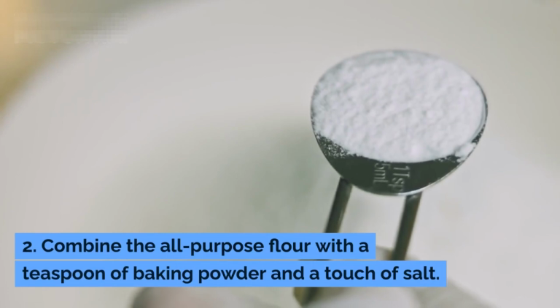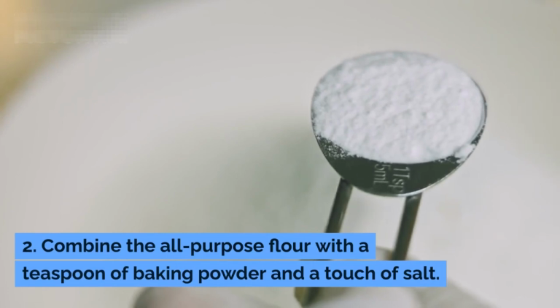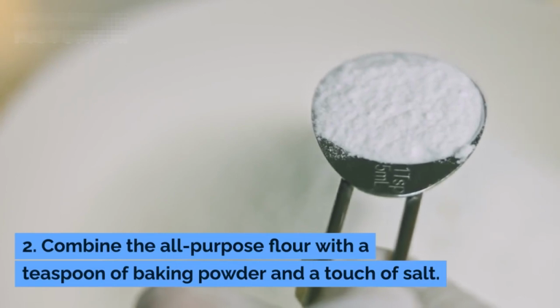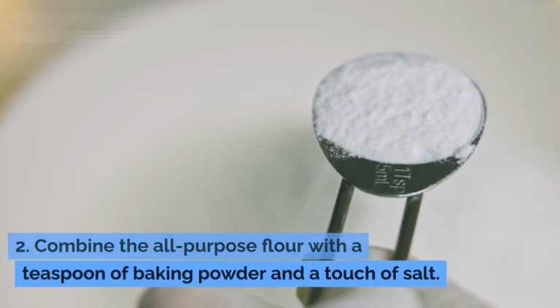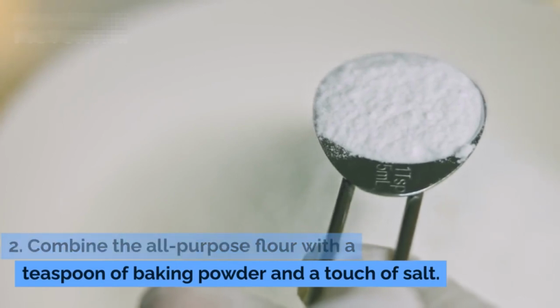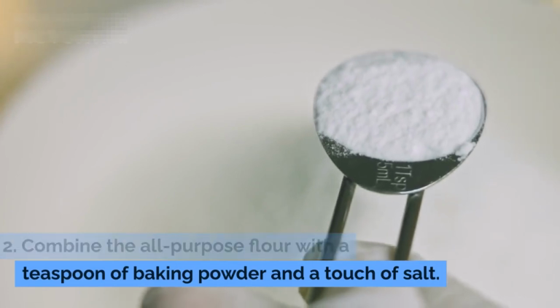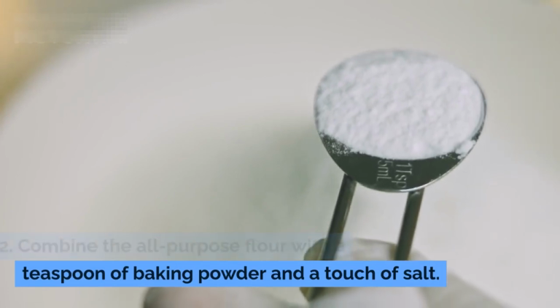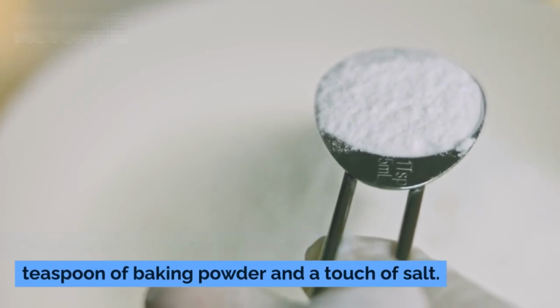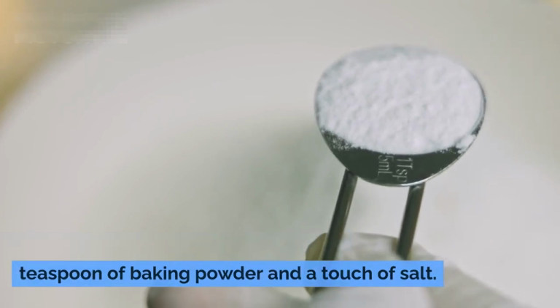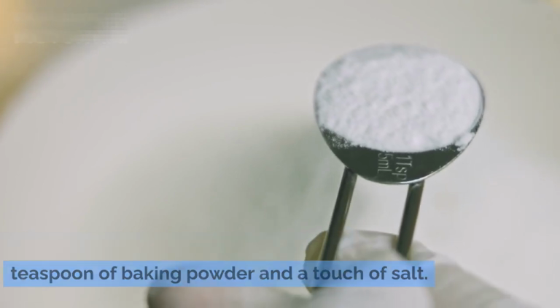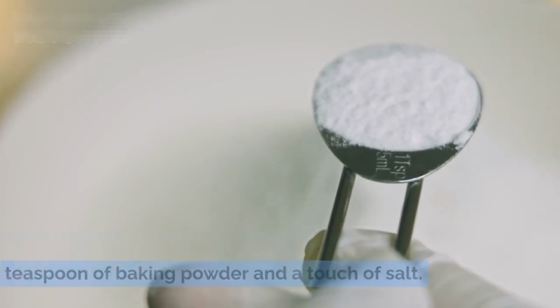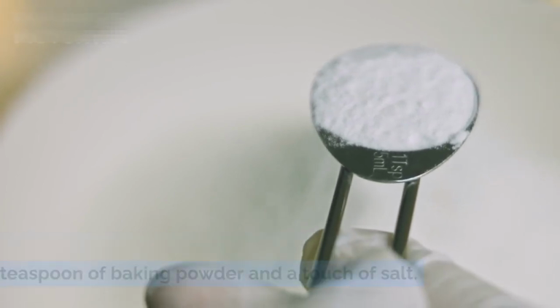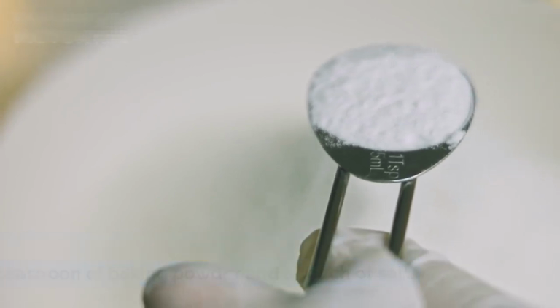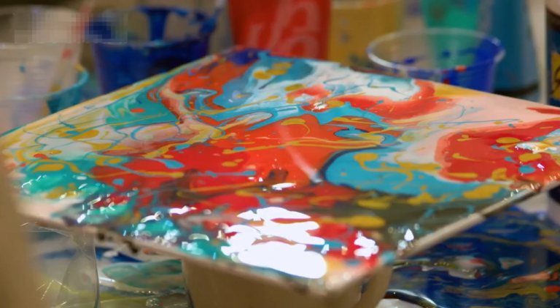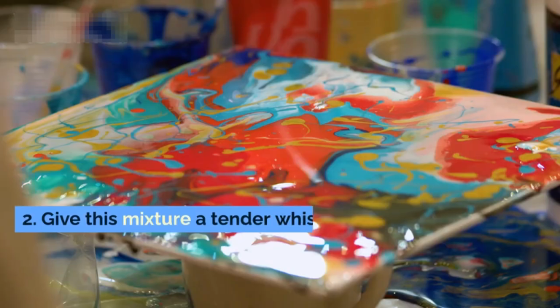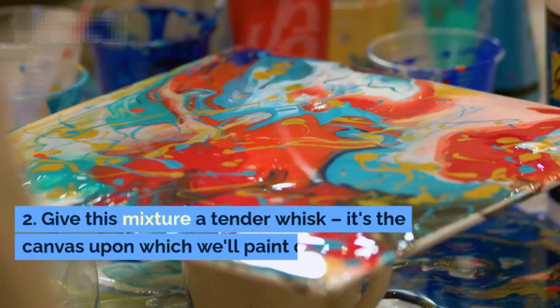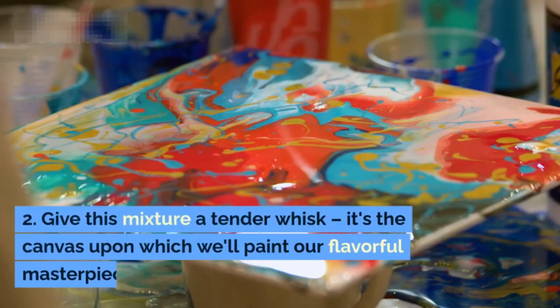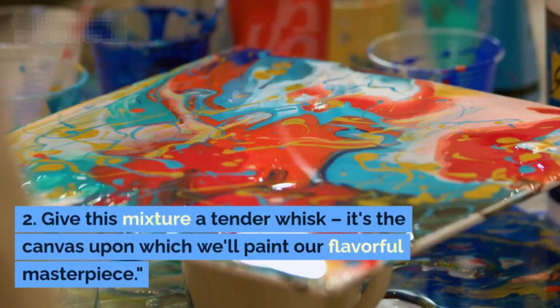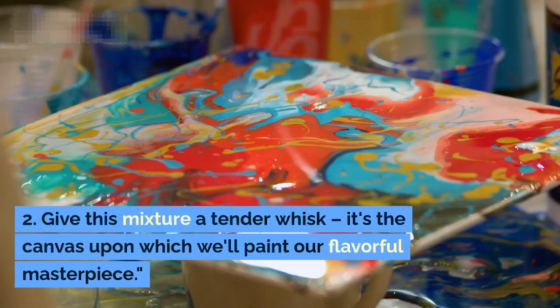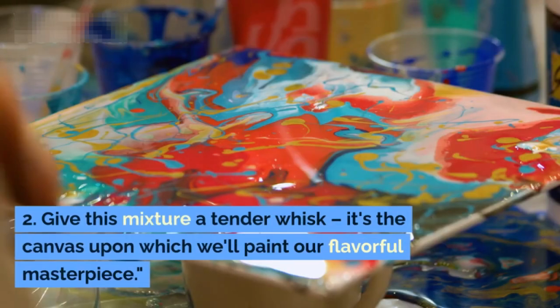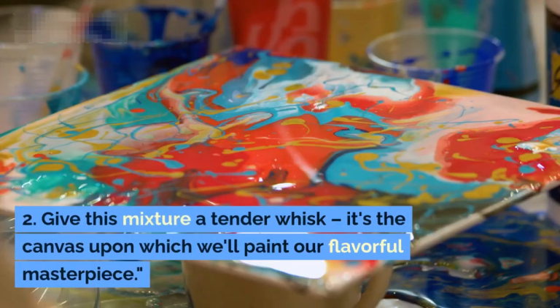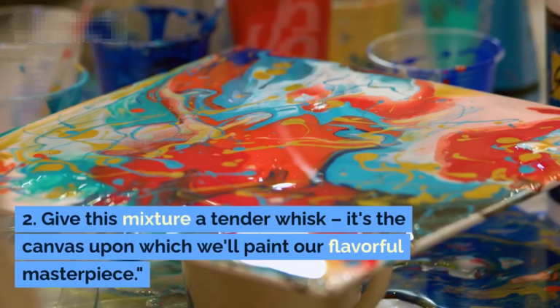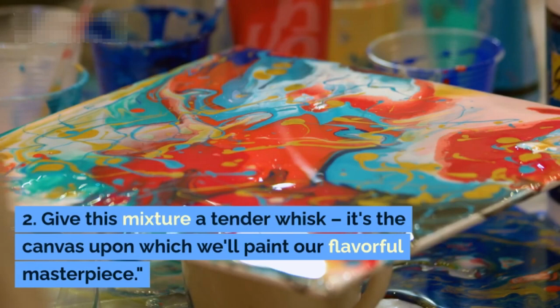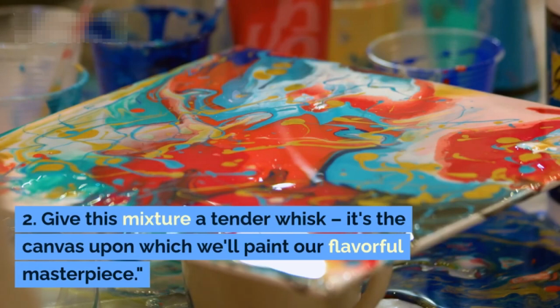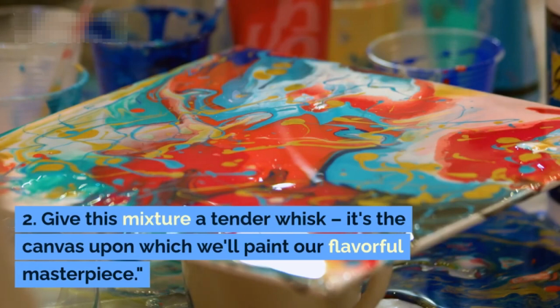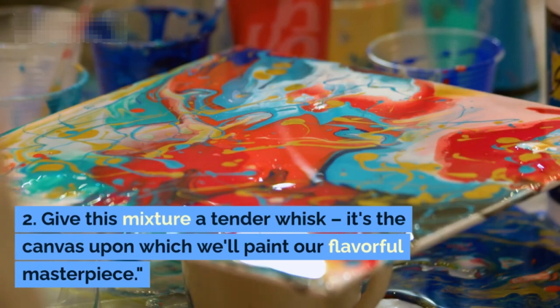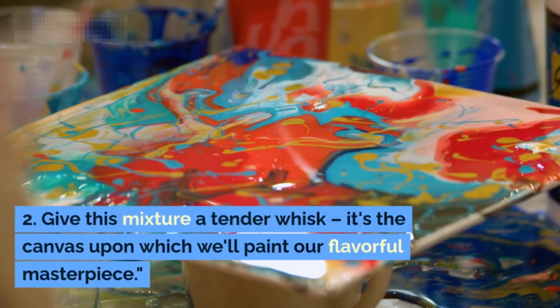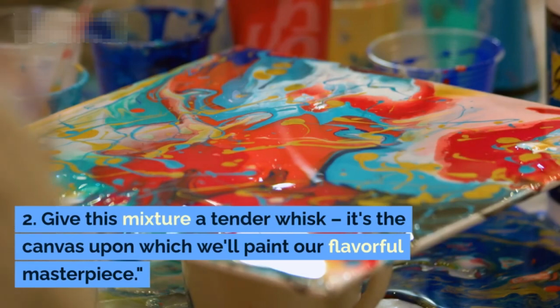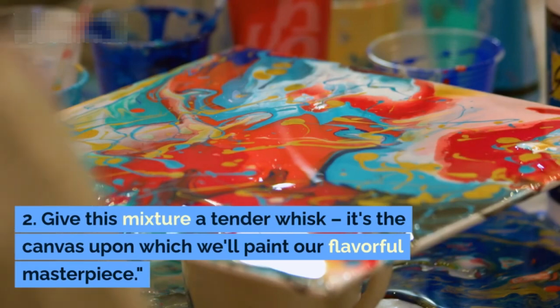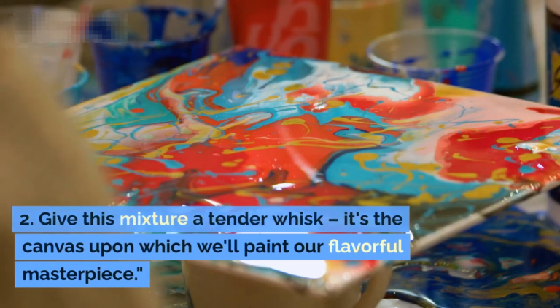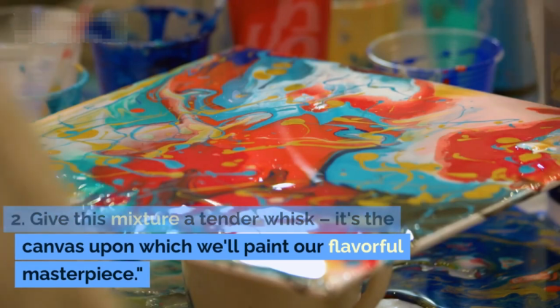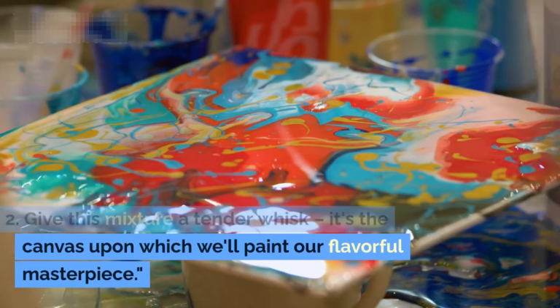With the bananas prepared, let's shift our focus to the dry components. Combine the all-purpose flour with a teaspoon of baking powder and a touch of salt. Give this mixture a tender whisk — it's the canvas upon which we'll paint our flavorful masterpiece.